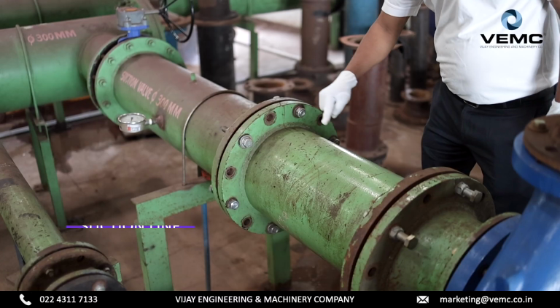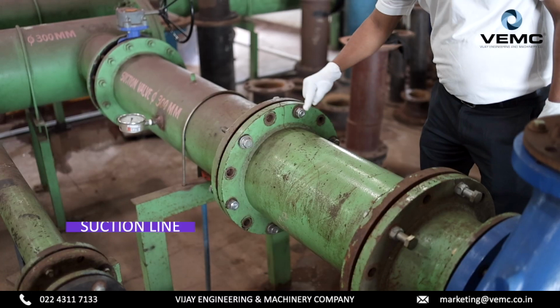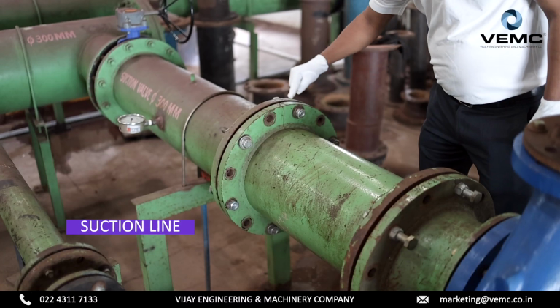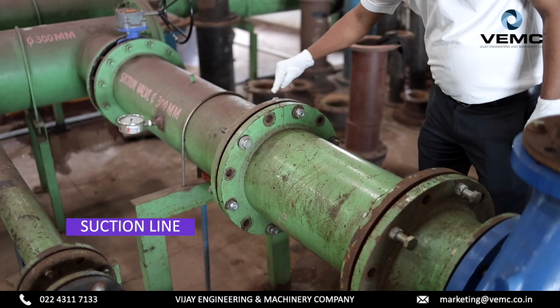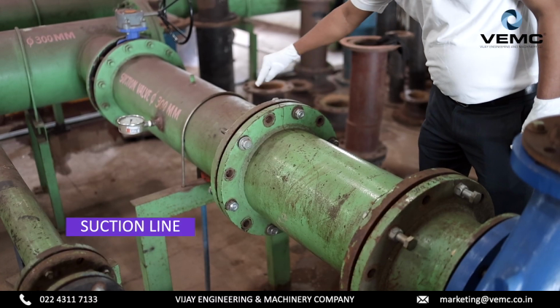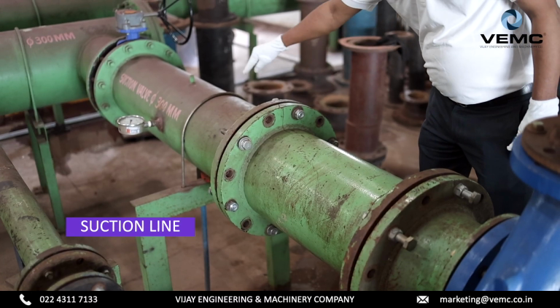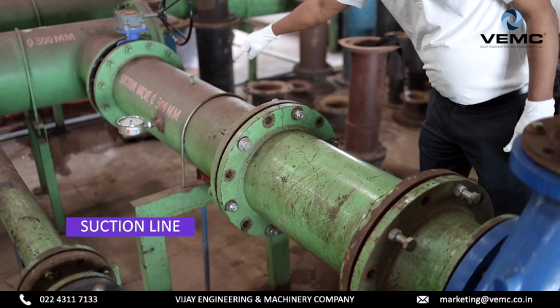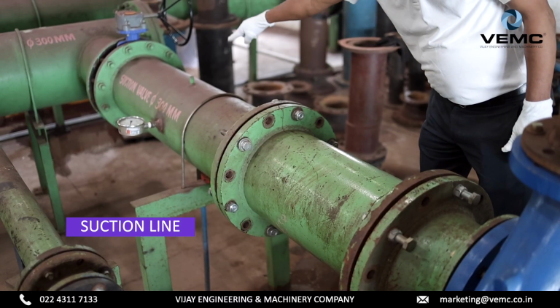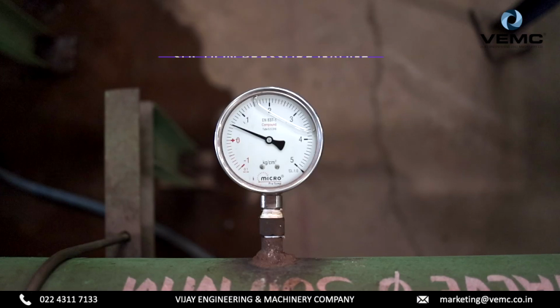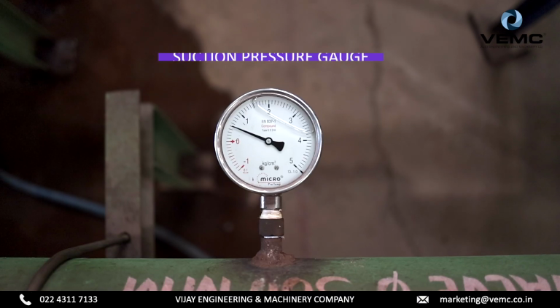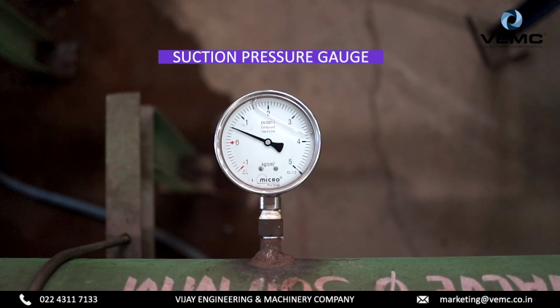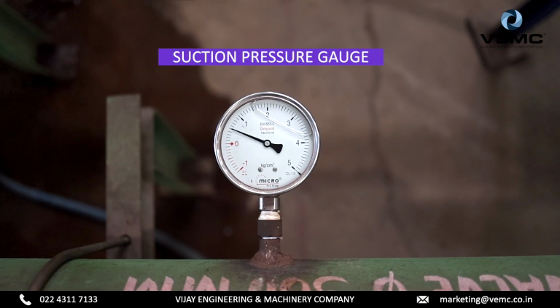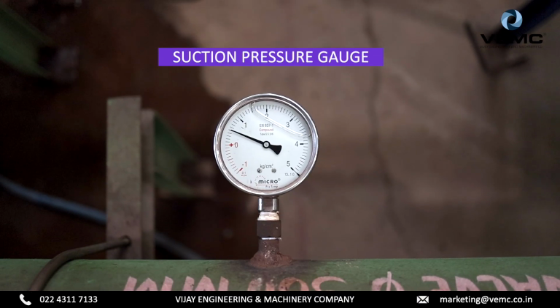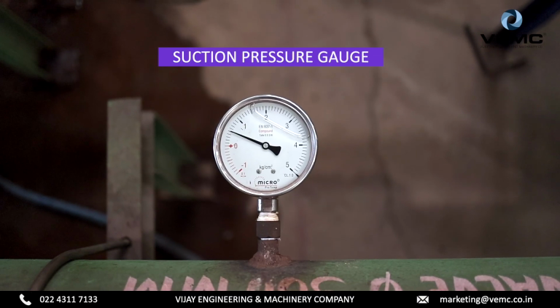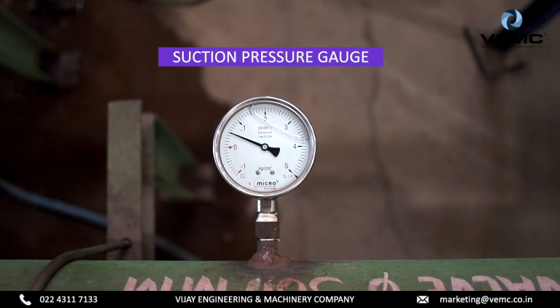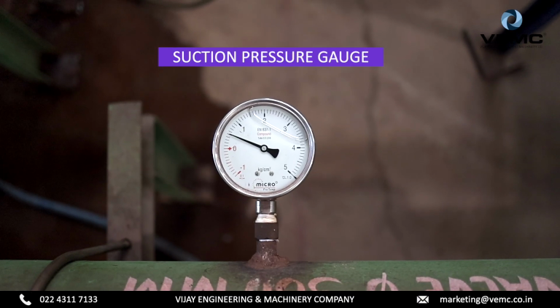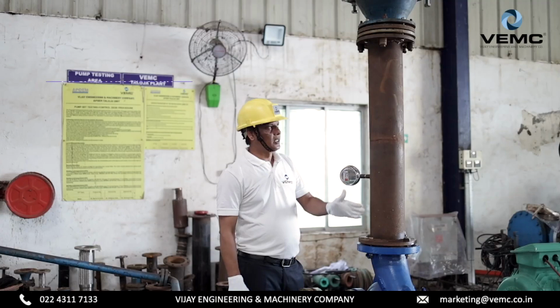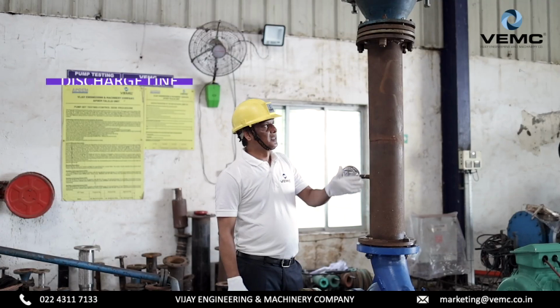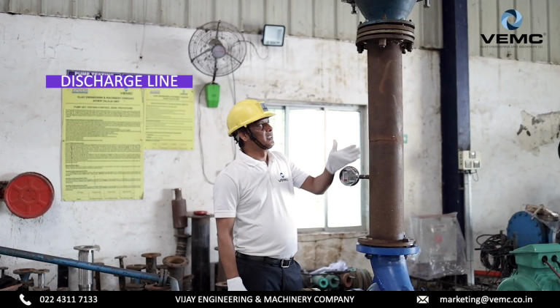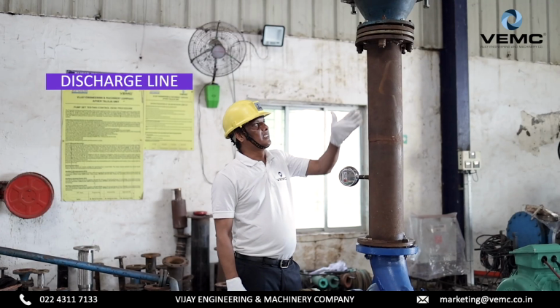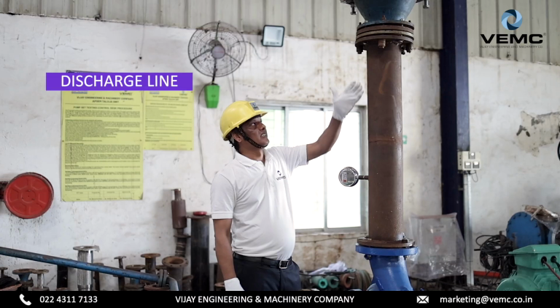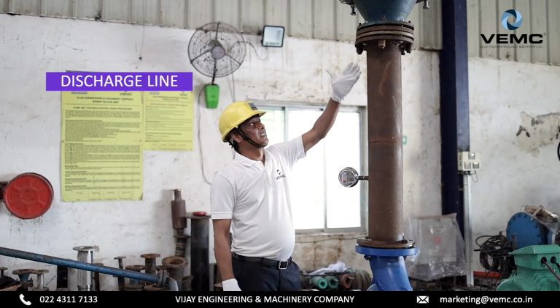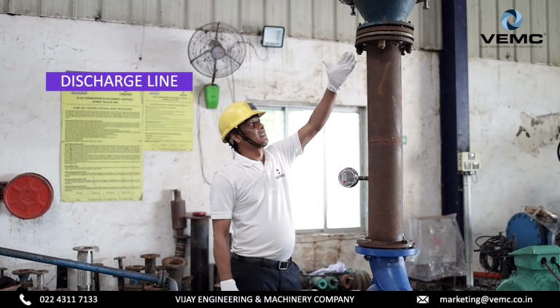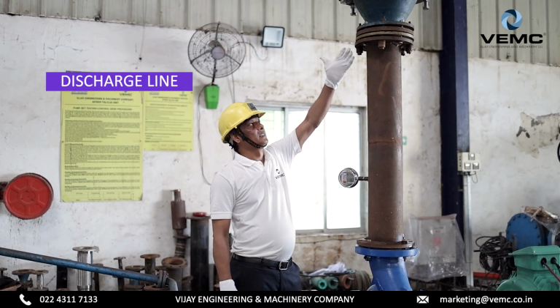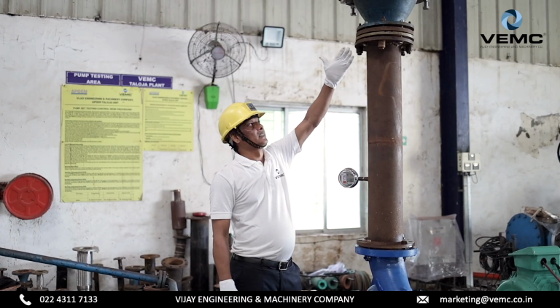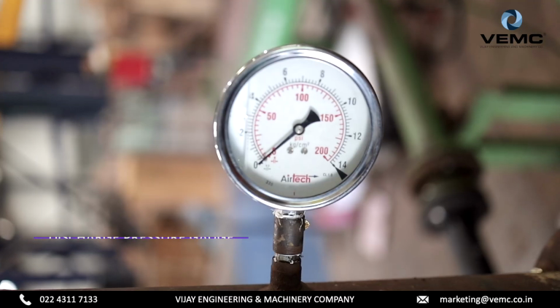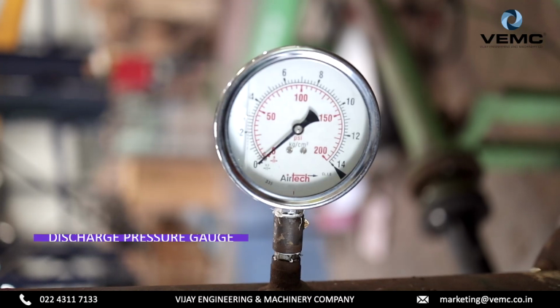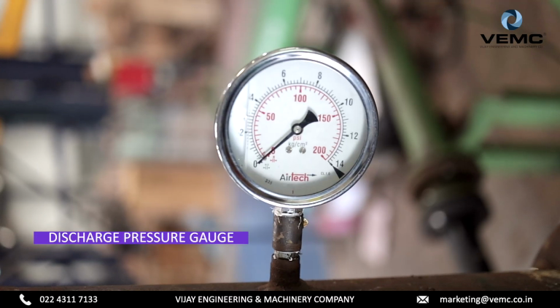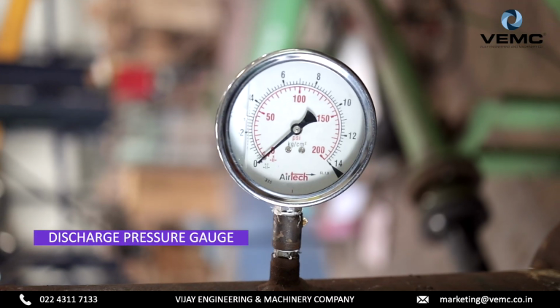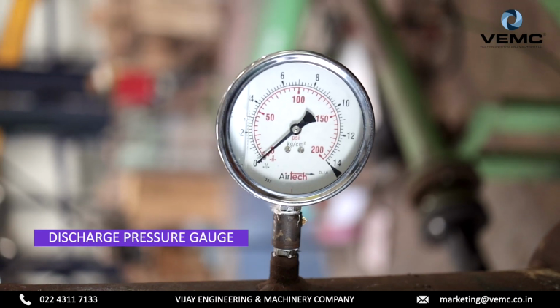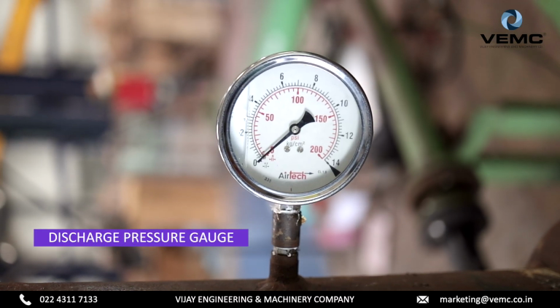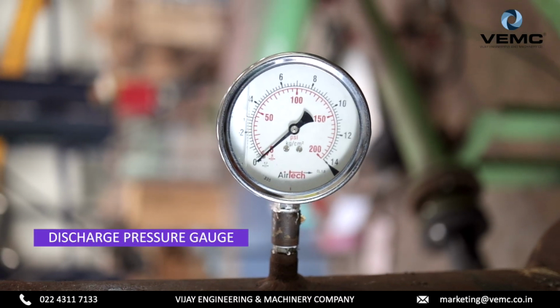Suction line, suction pressure gauge, discharge line, and discharge pressure gauge.